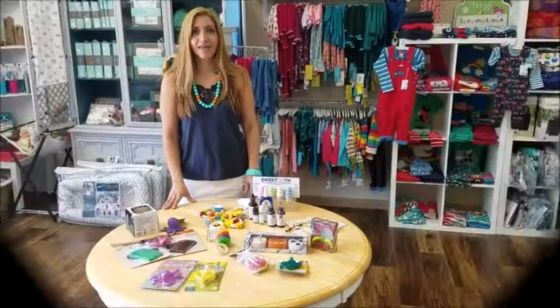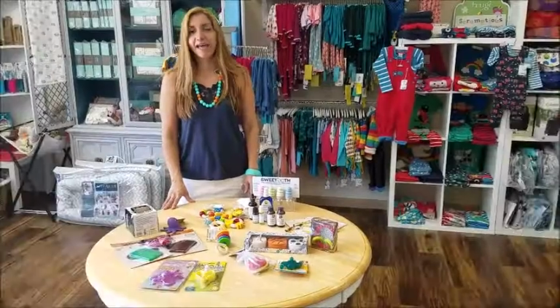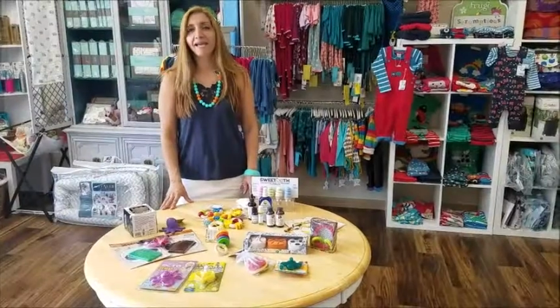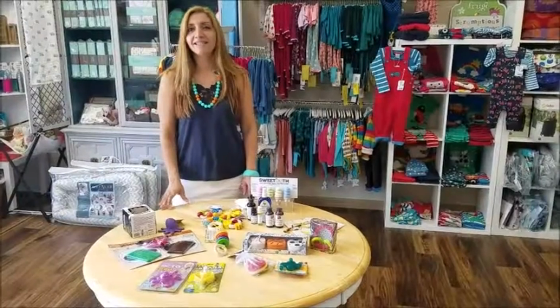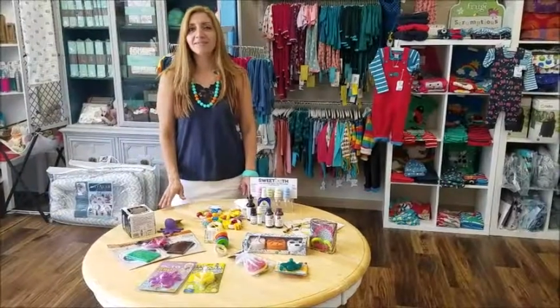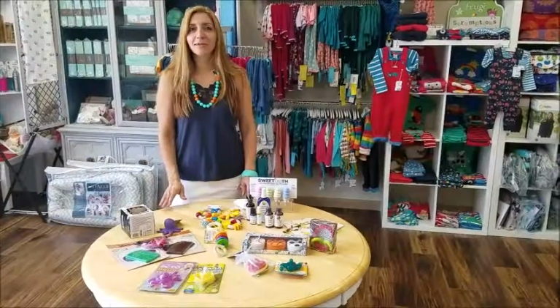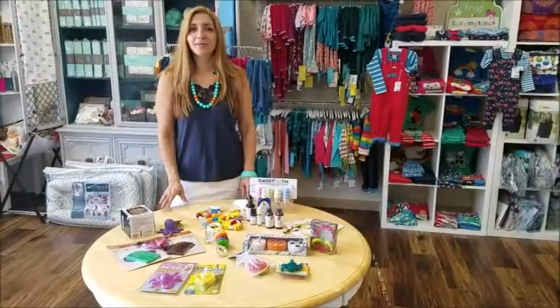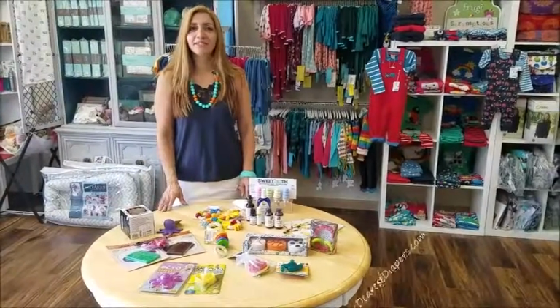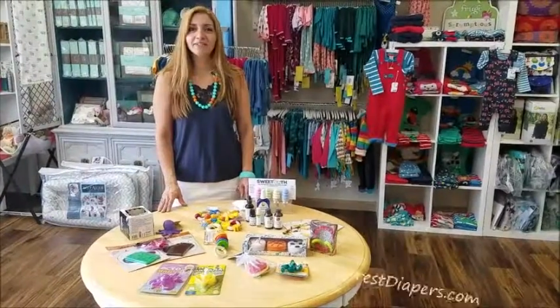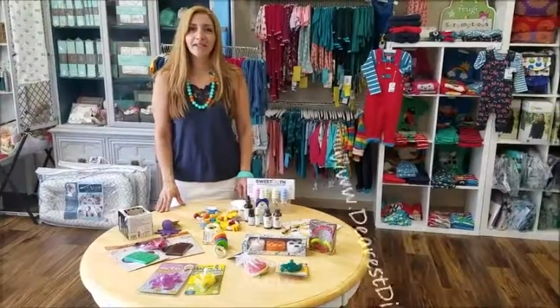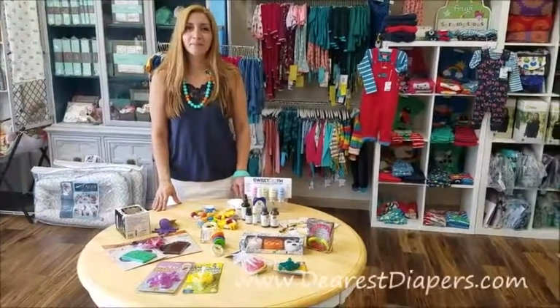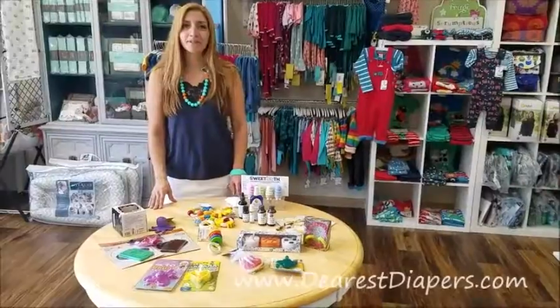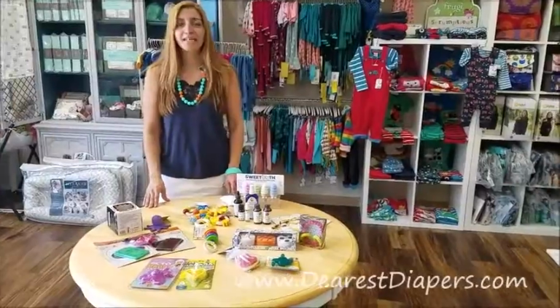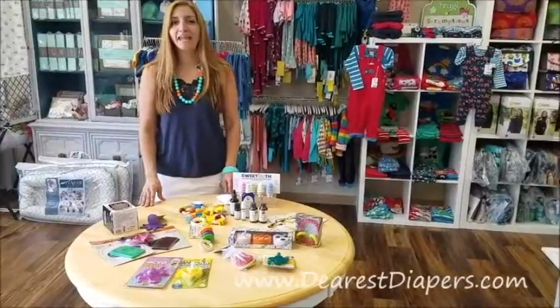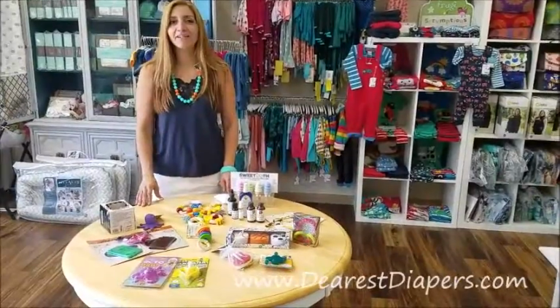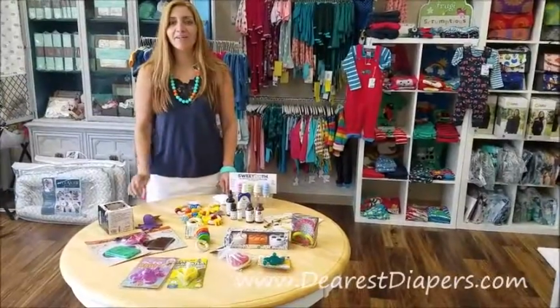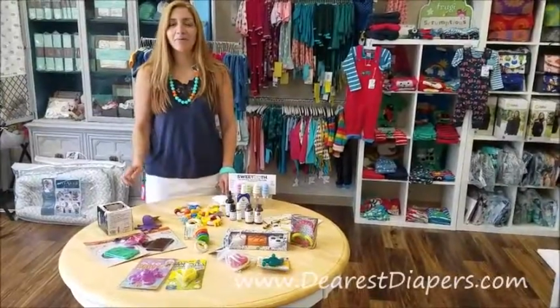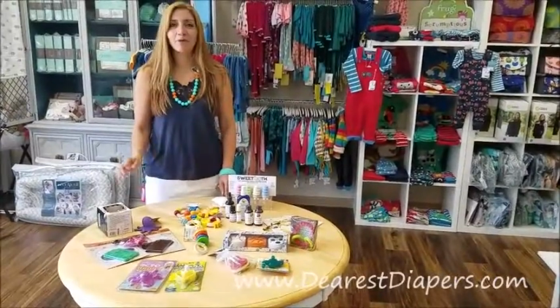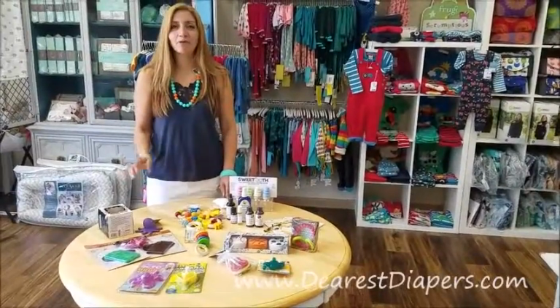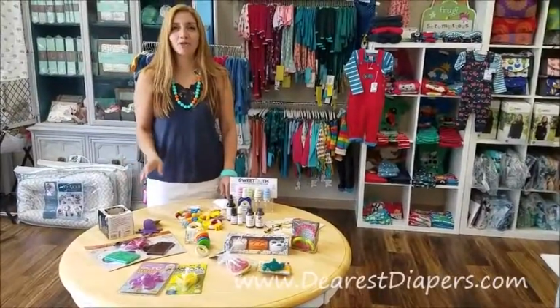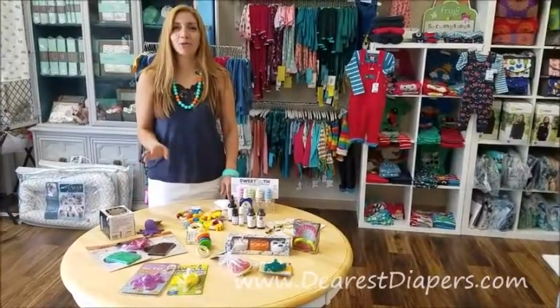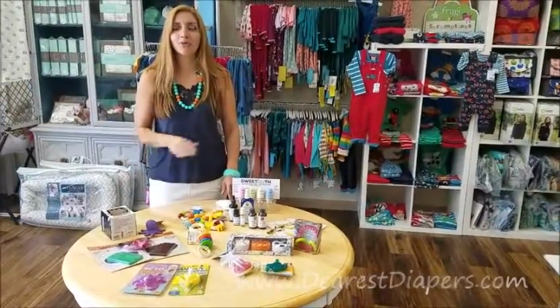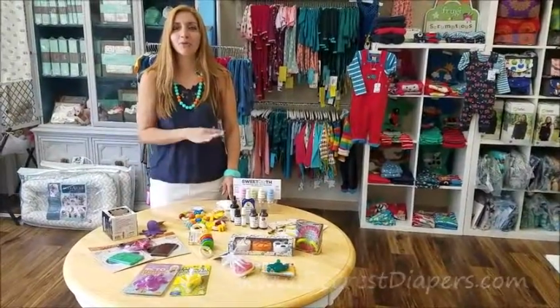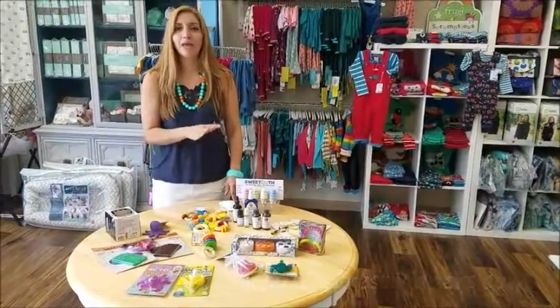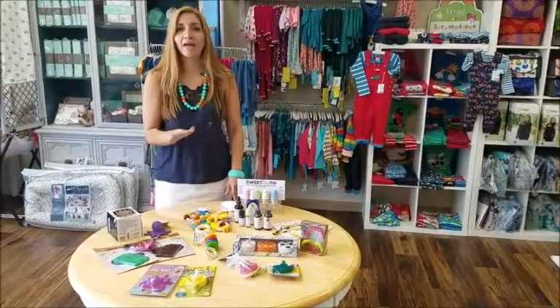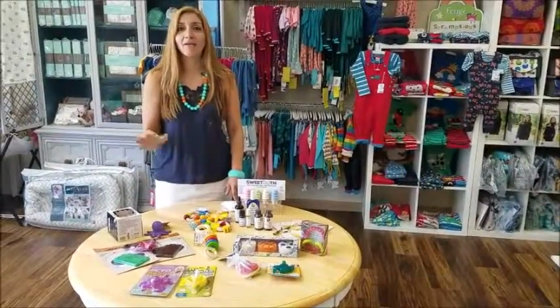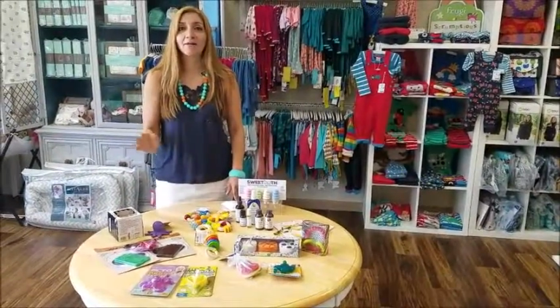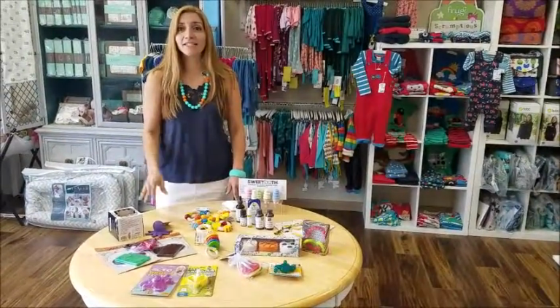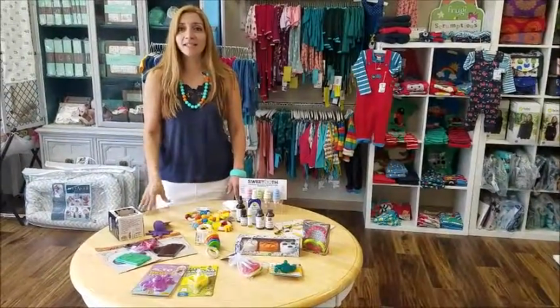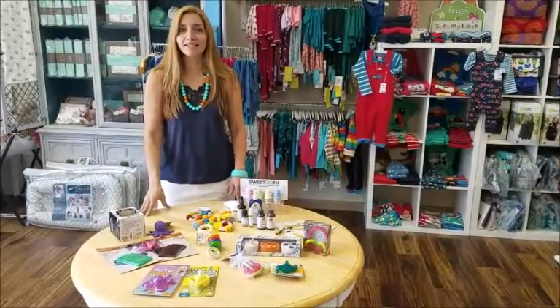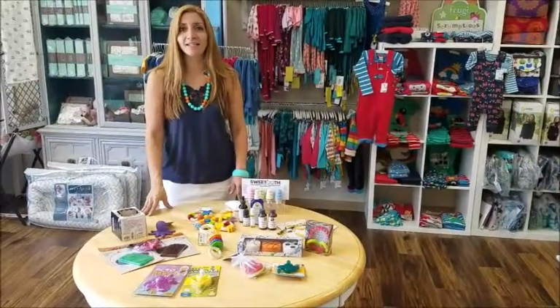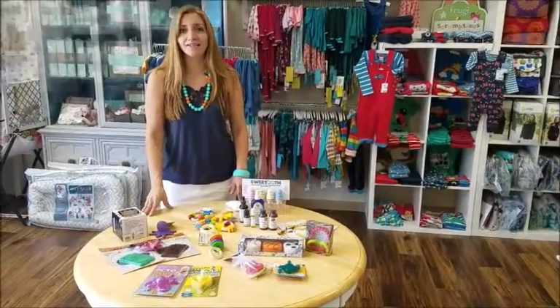Hi, this is Rana with Dearest Diapers and today we wanted to show you what we have in our teething selection.